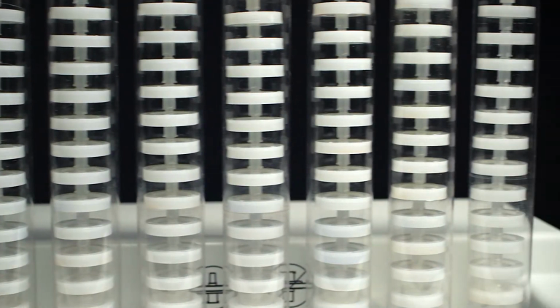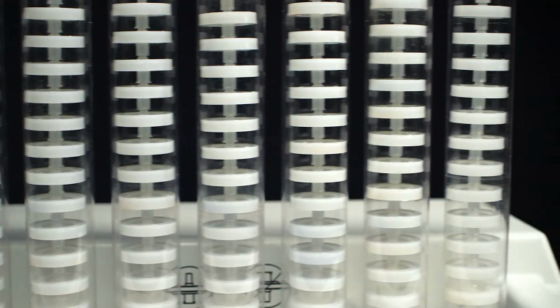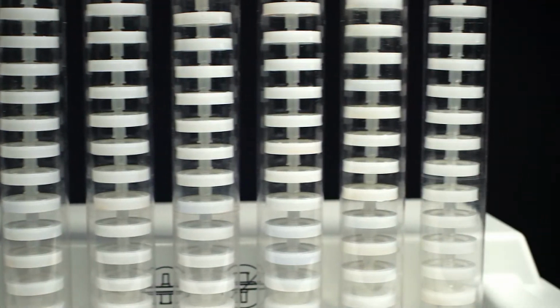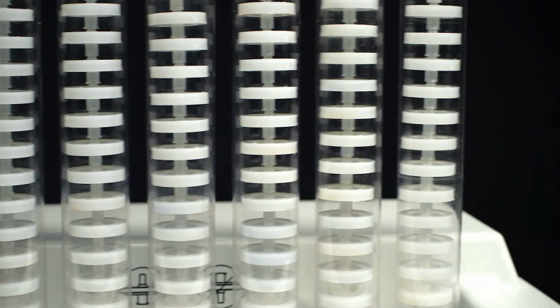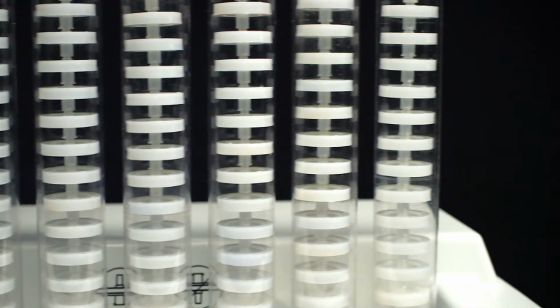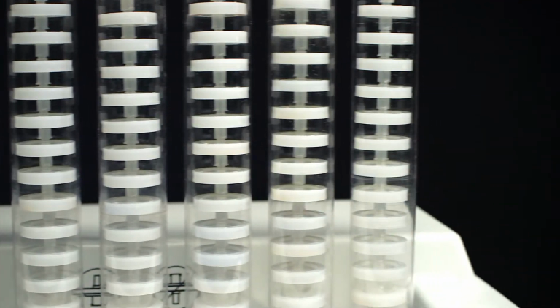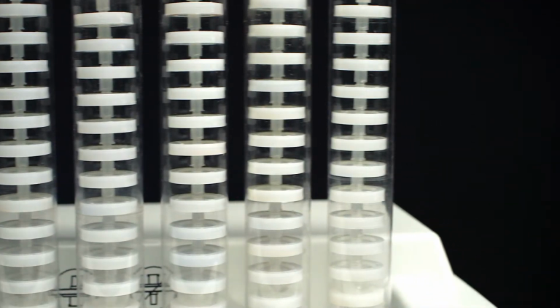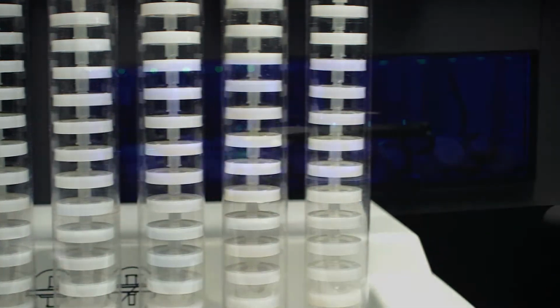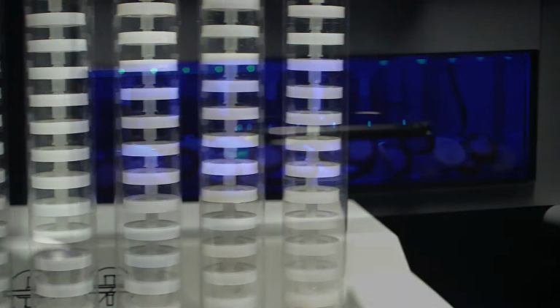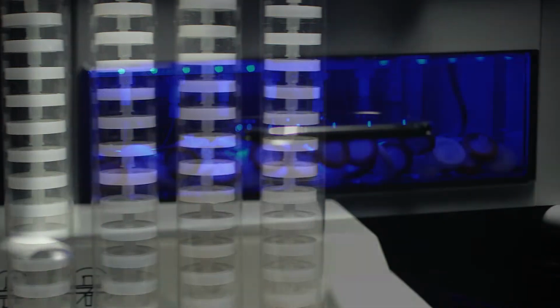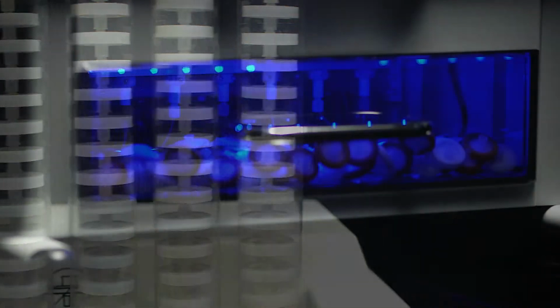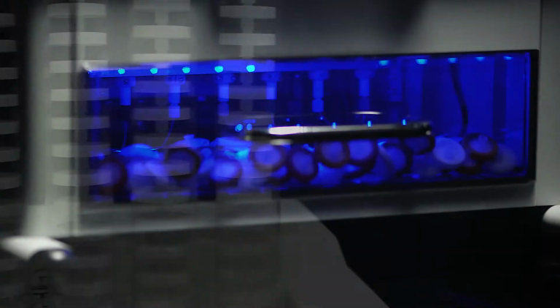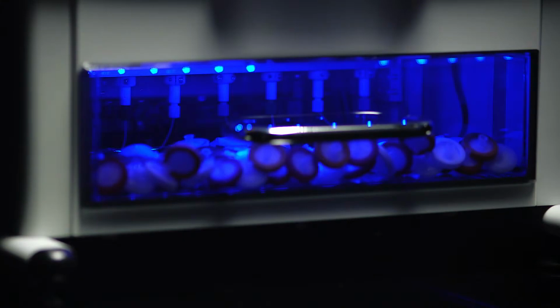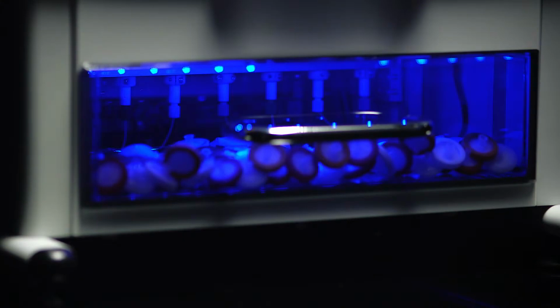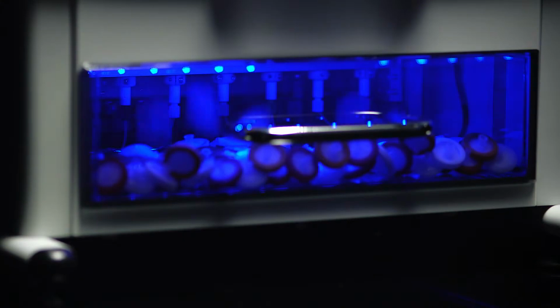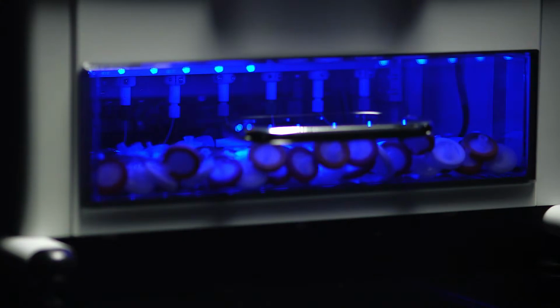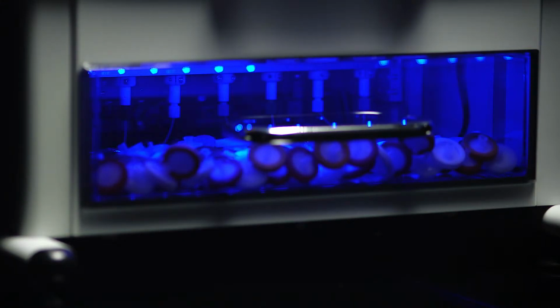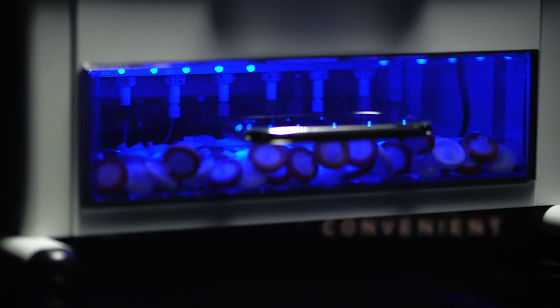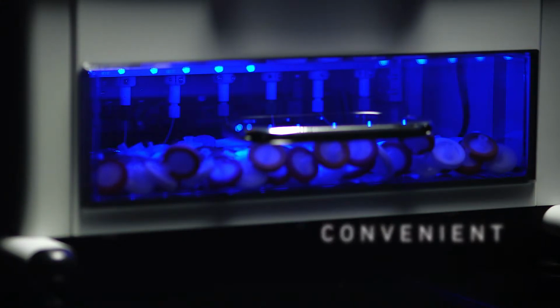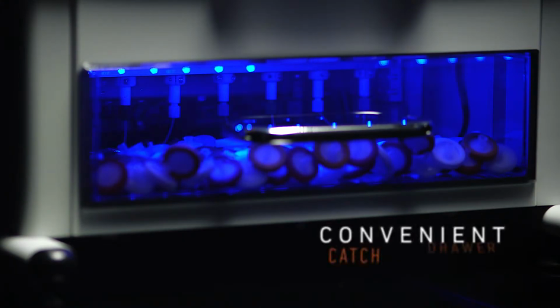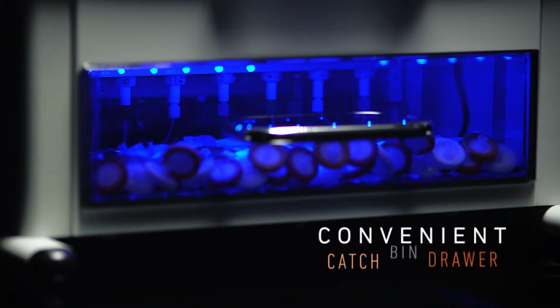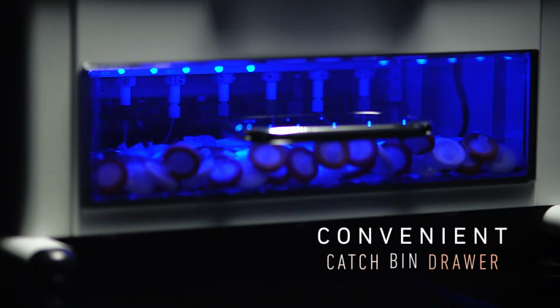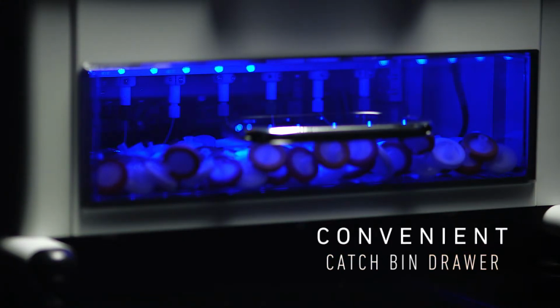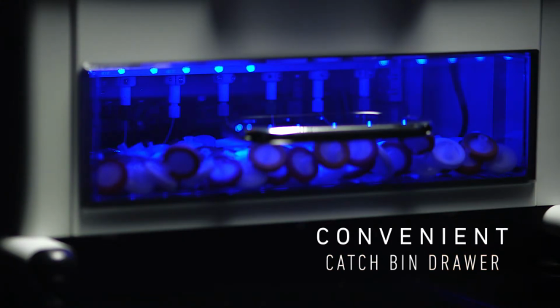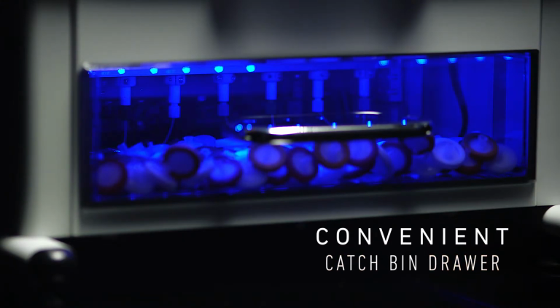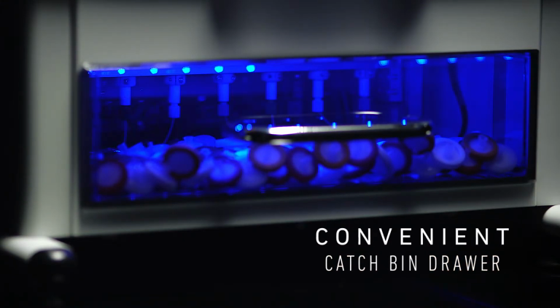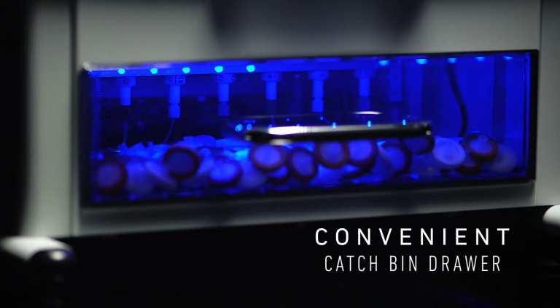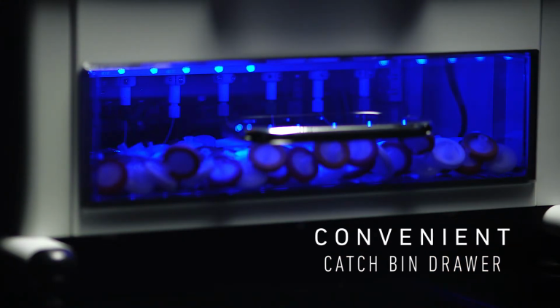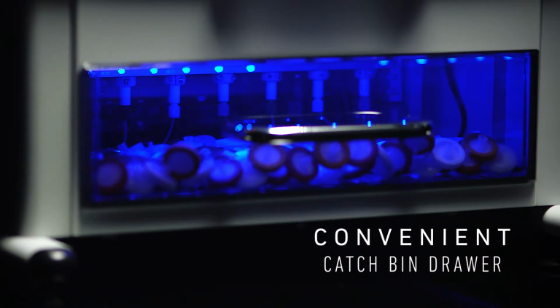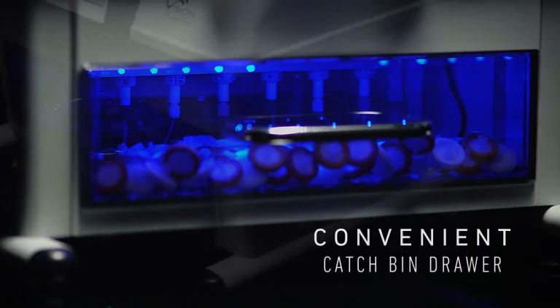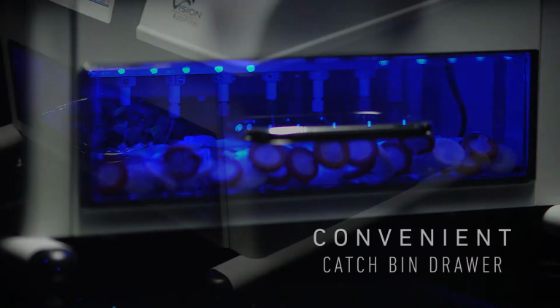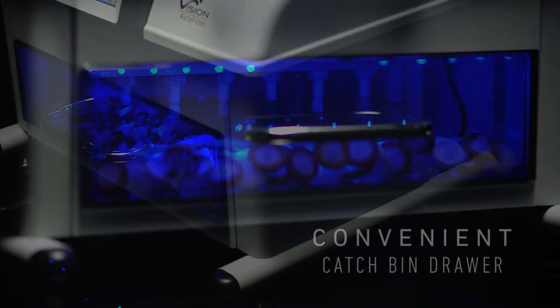Prevent cross-contamination with a pre-sample rinse routine that flushes 100% of the system. When you decide that filters have been used to capacity, the Vision Auto Filter Changer will discard them in the convenient catch bin drawer located directly in front of you.